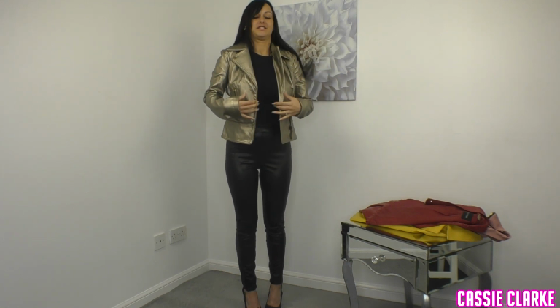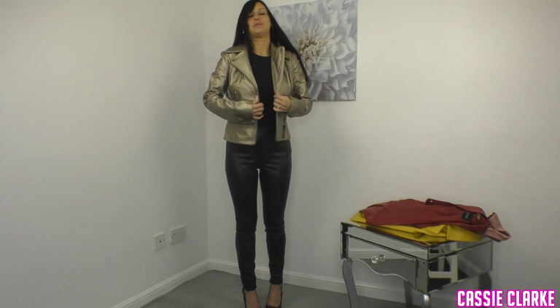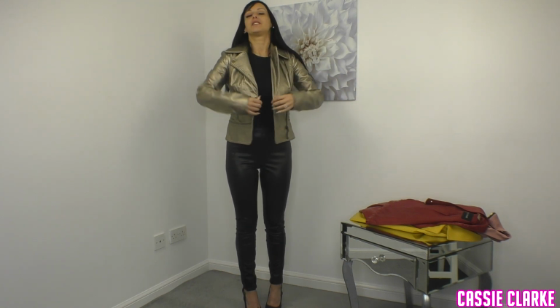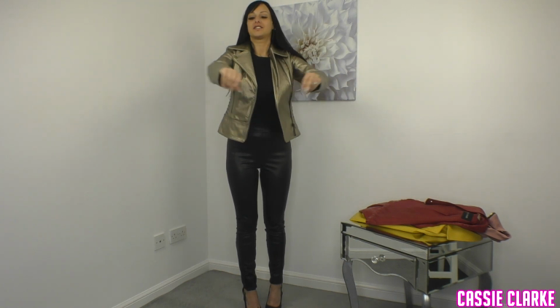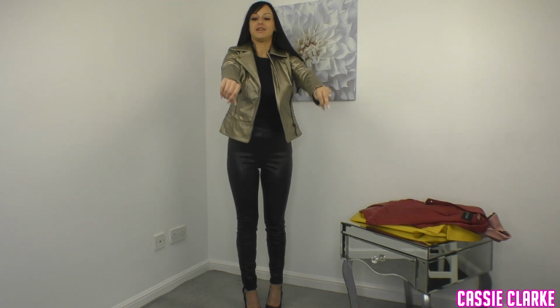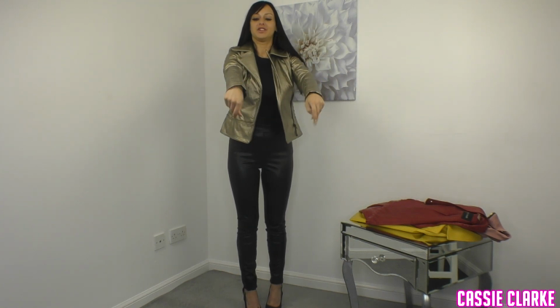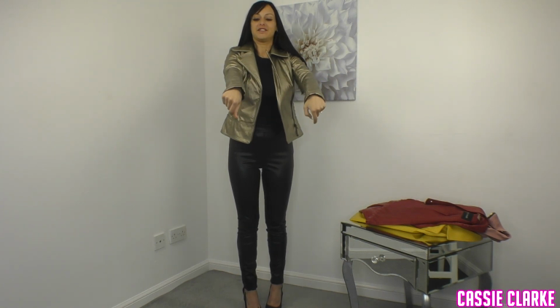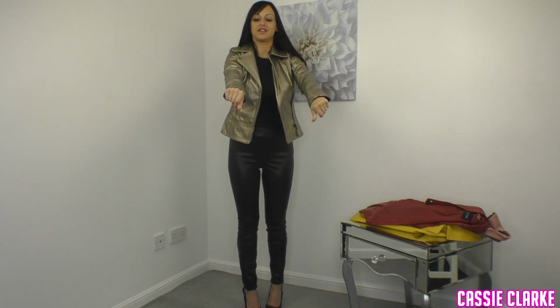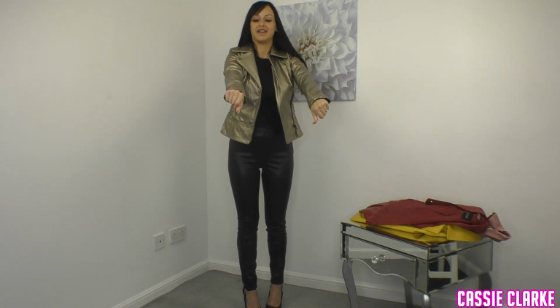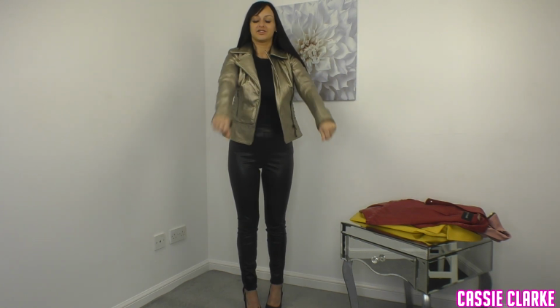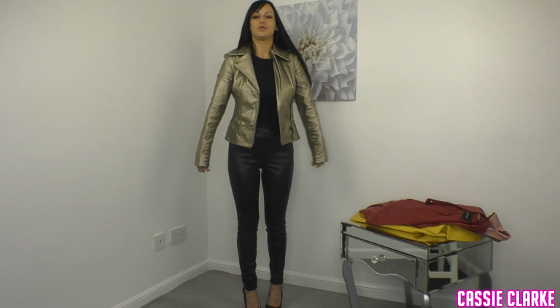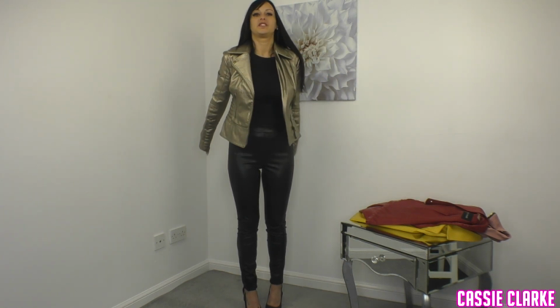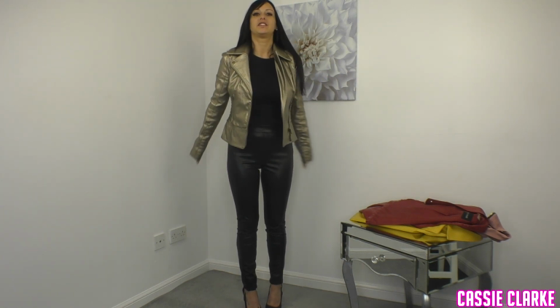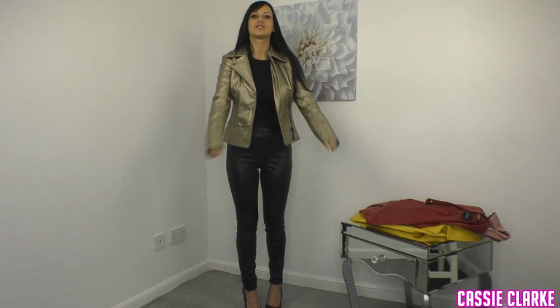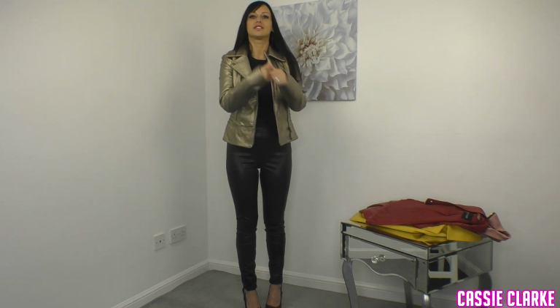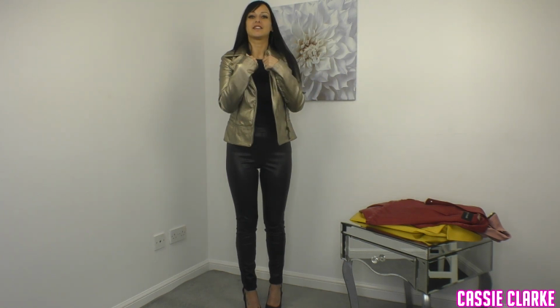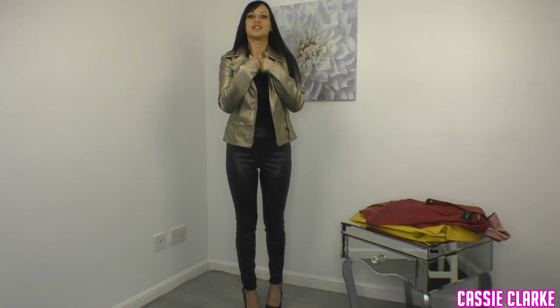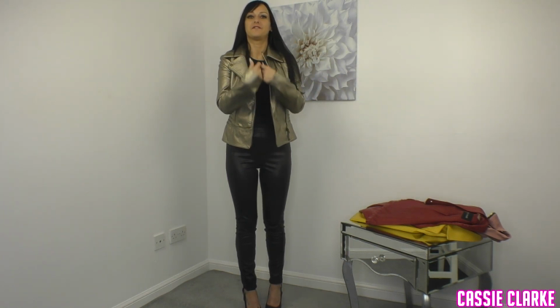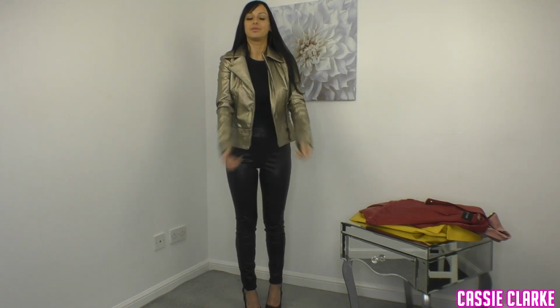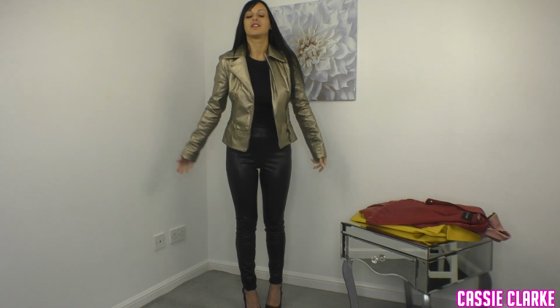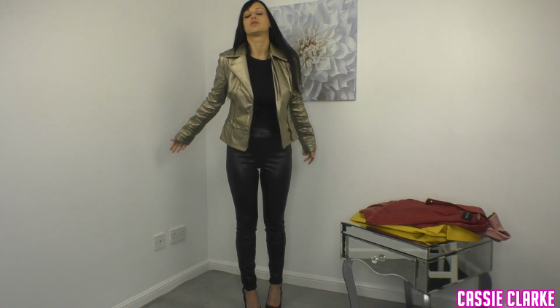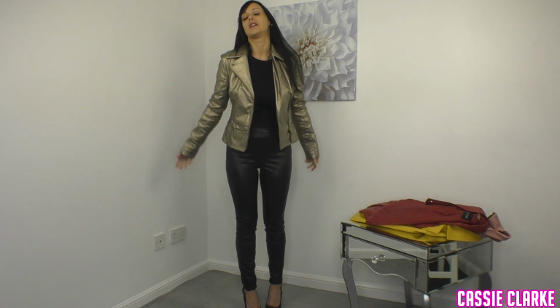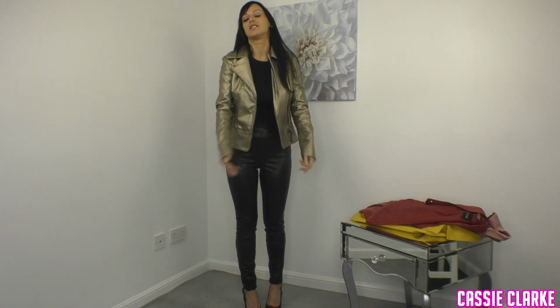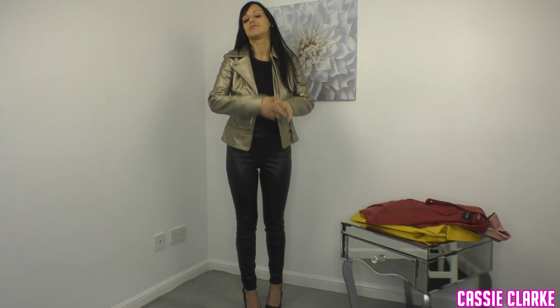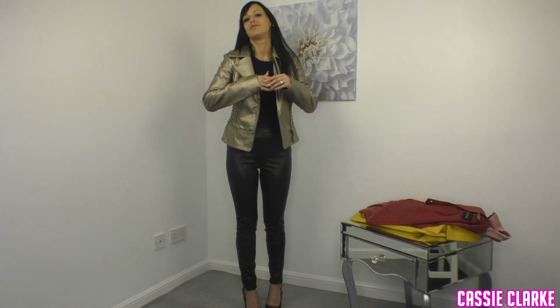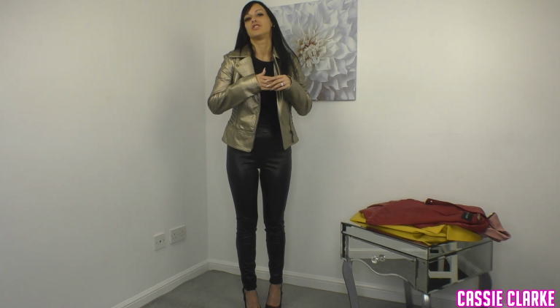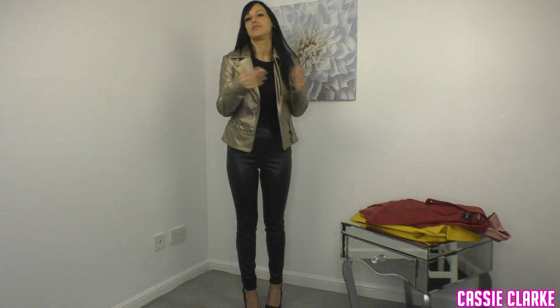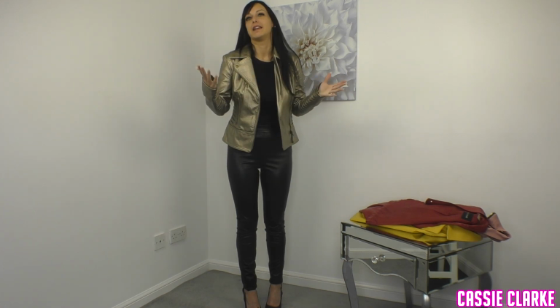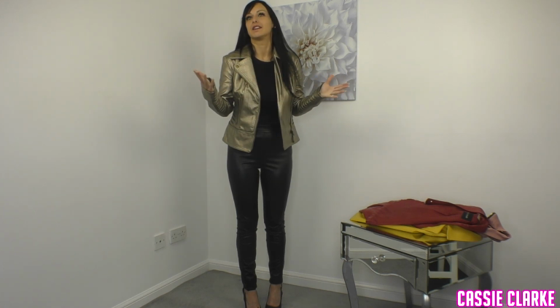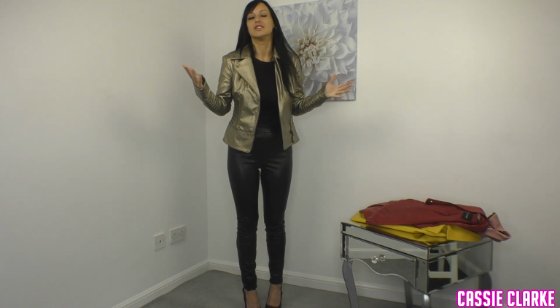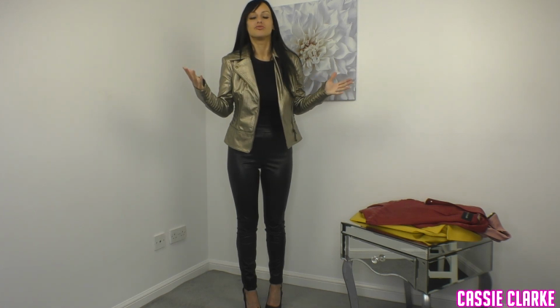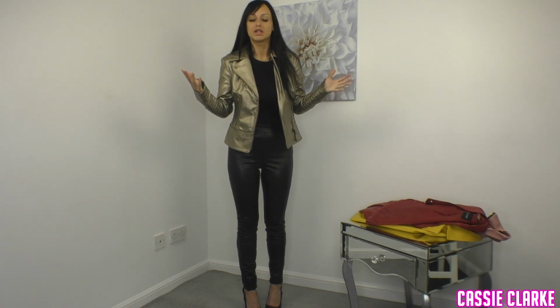Same as last time, leather is always a nice, sexy fabric to wear for any occasion really.